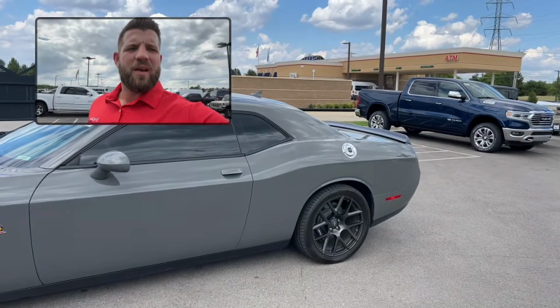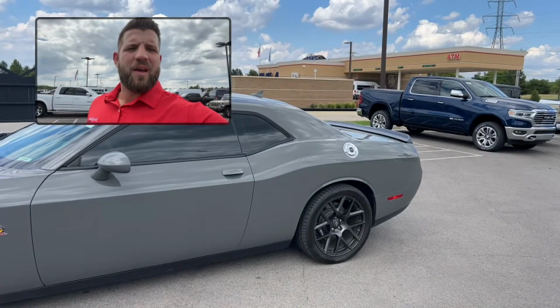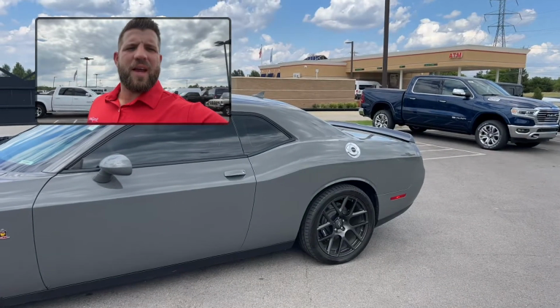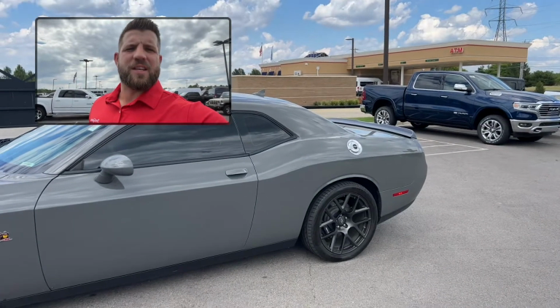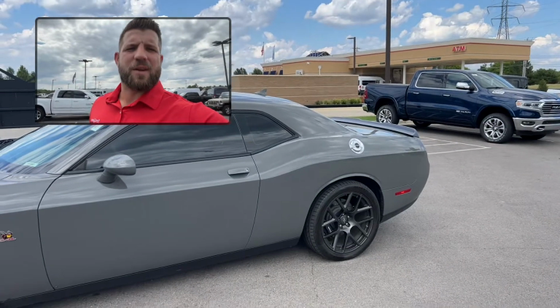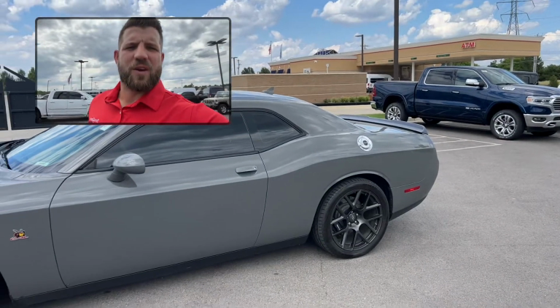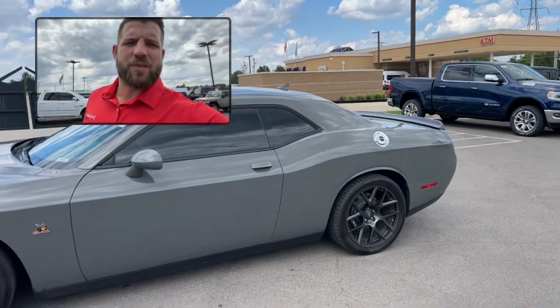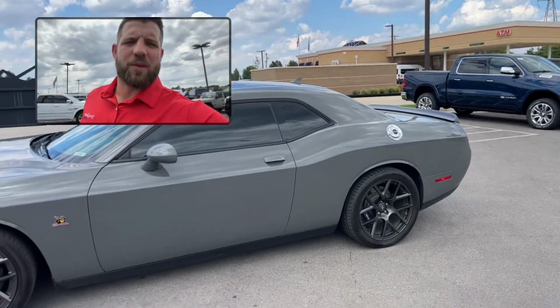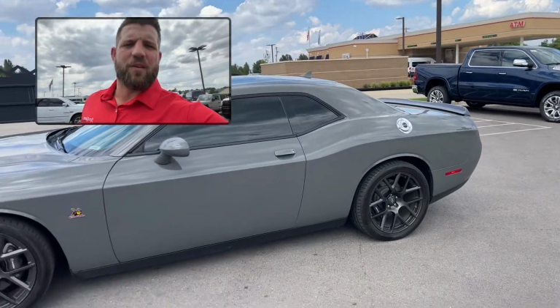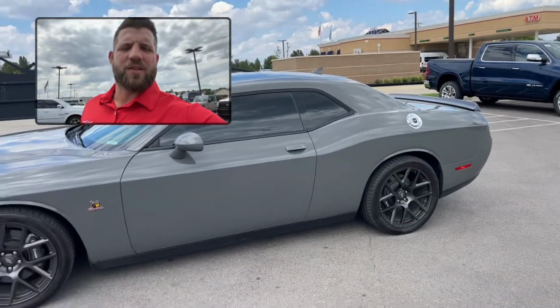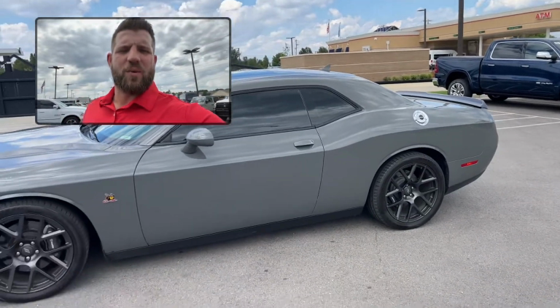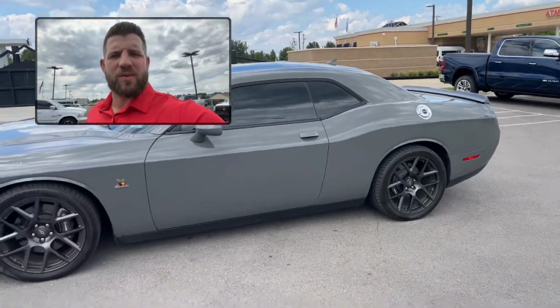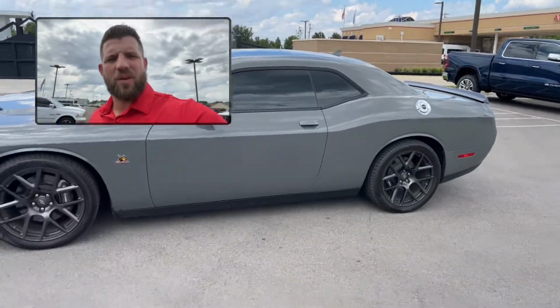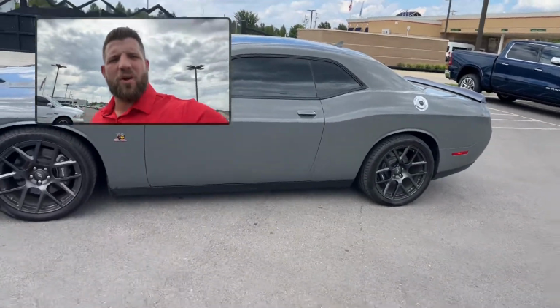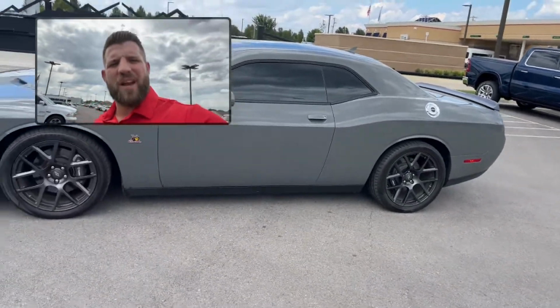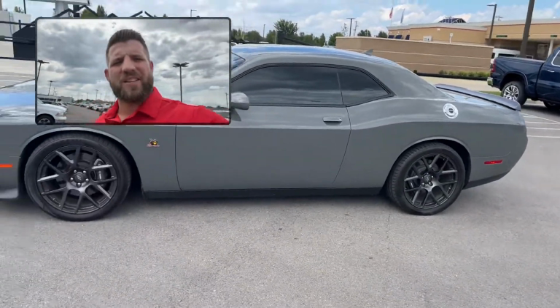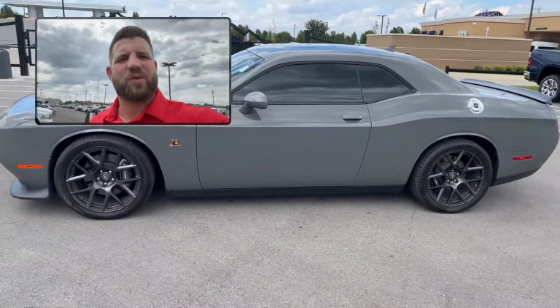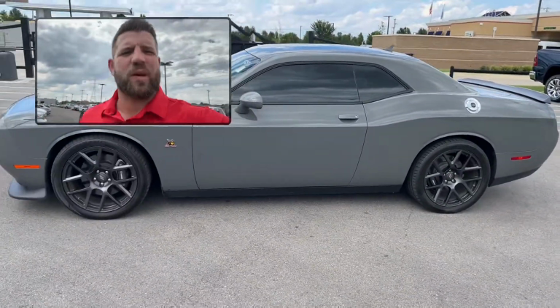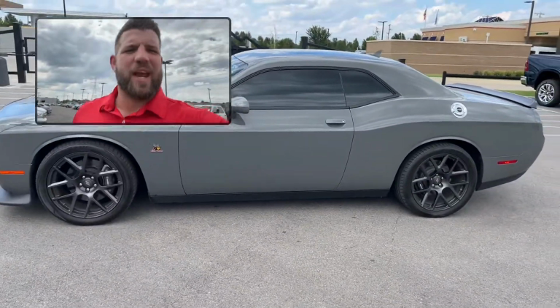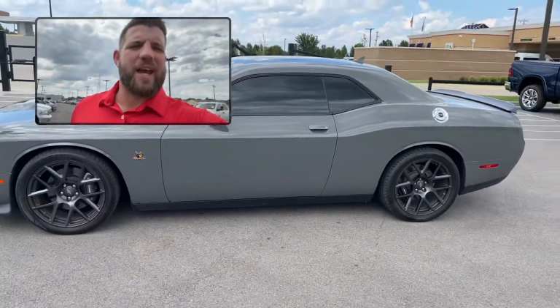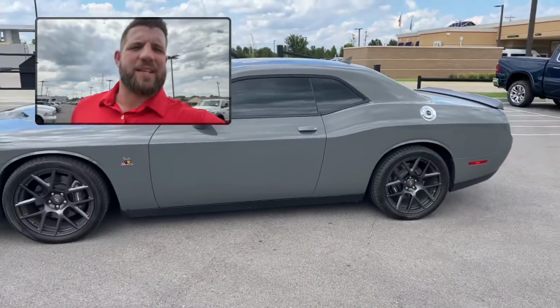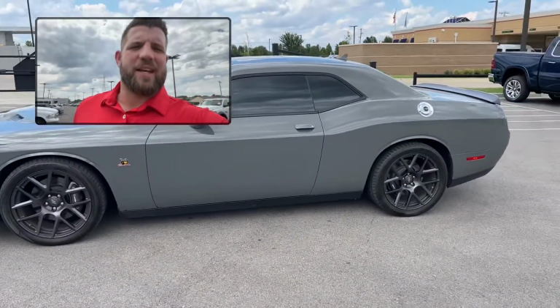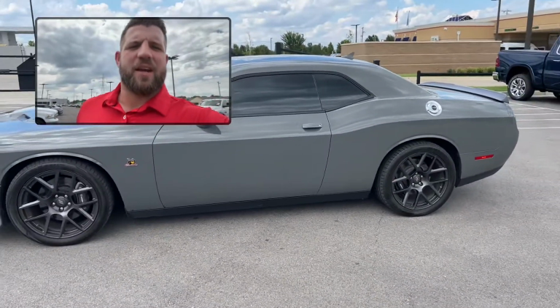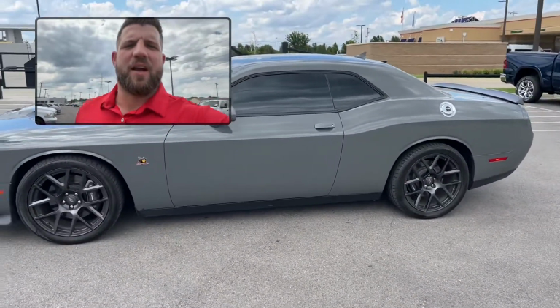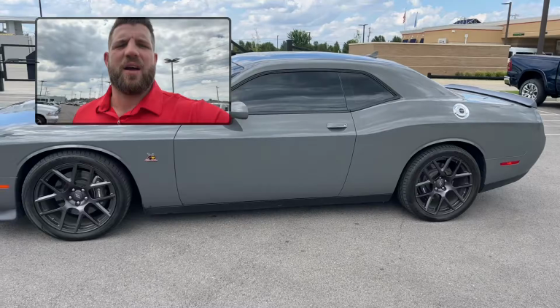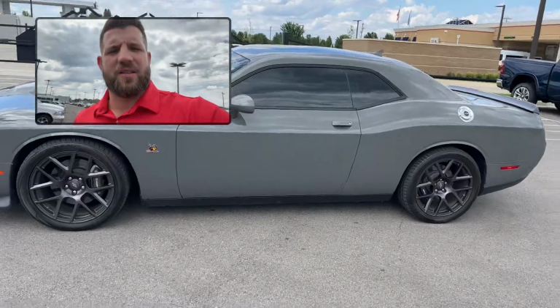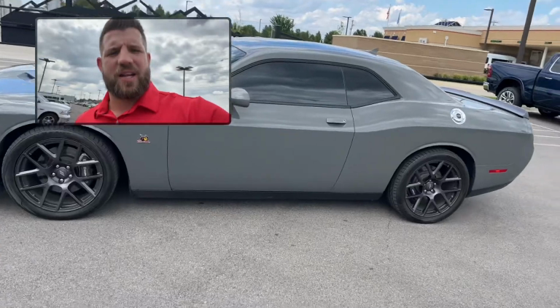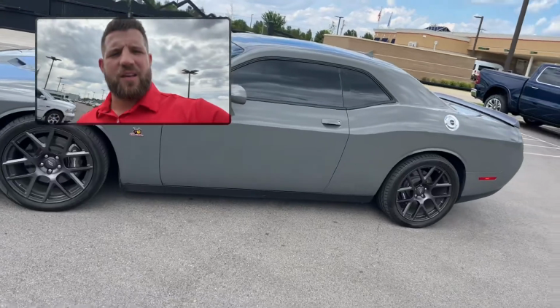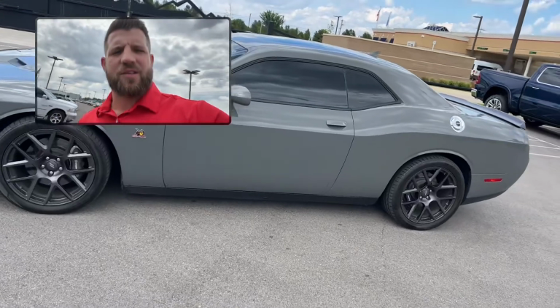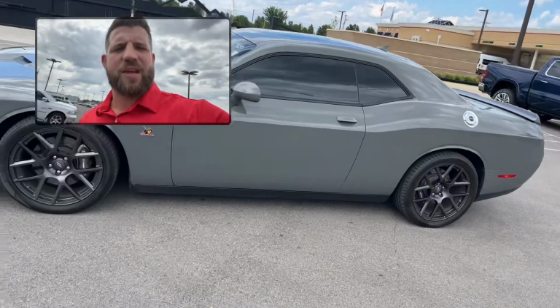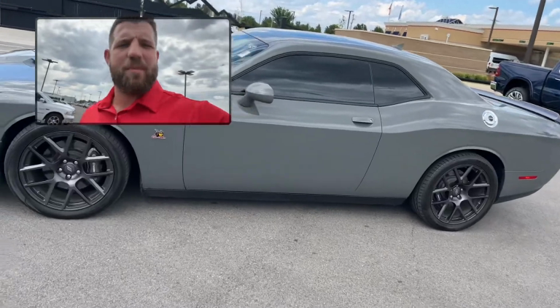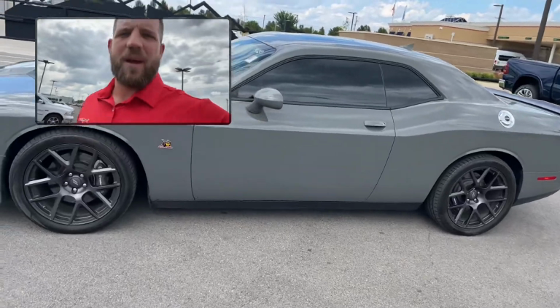Hey Jimmy, it's Ryan with Jim Glover Dodge in Owasso, Oklahoma. Here's that 2018 Challenger Scat Pack.